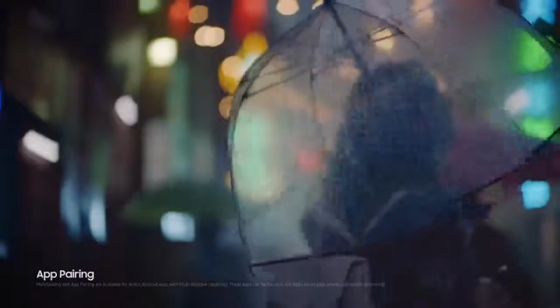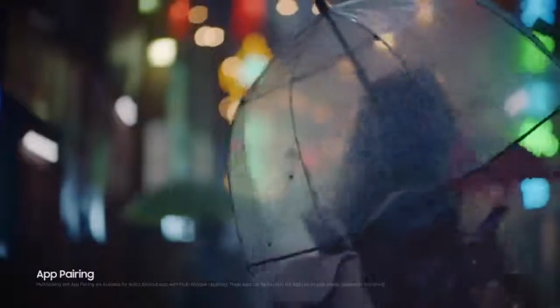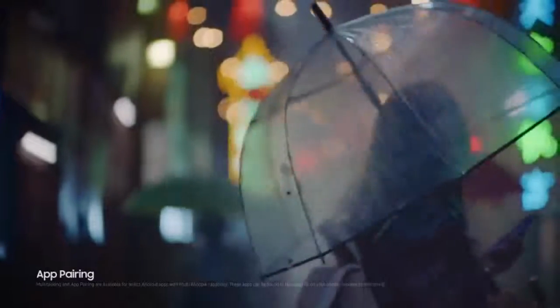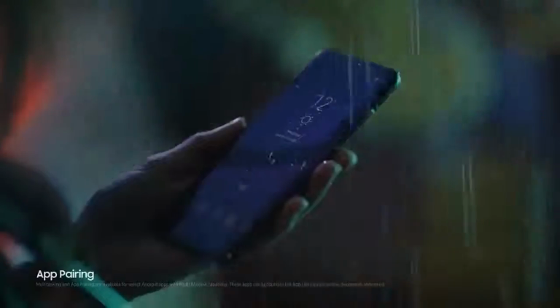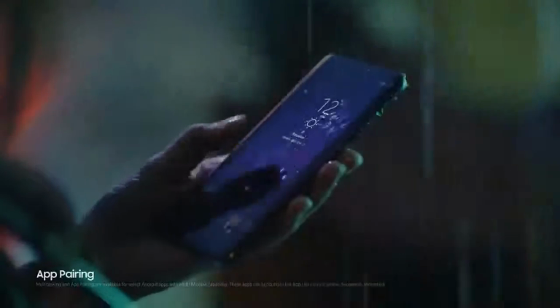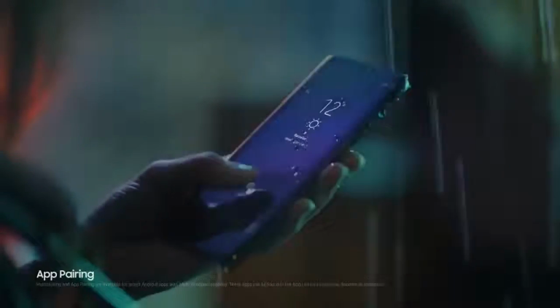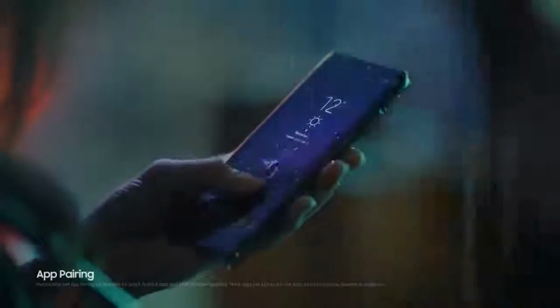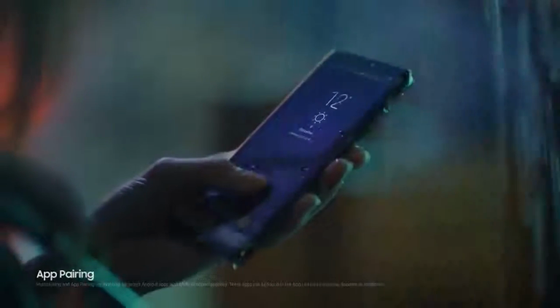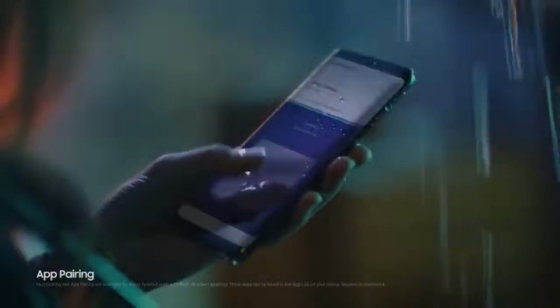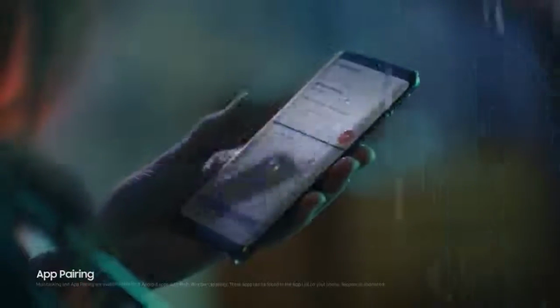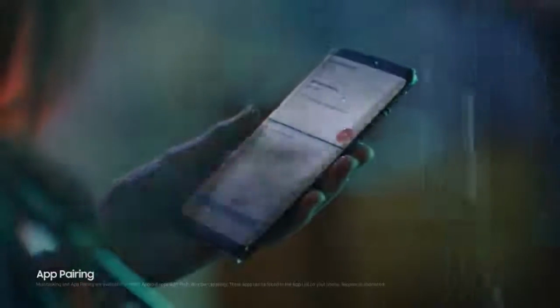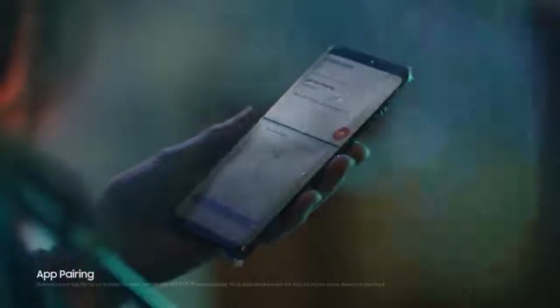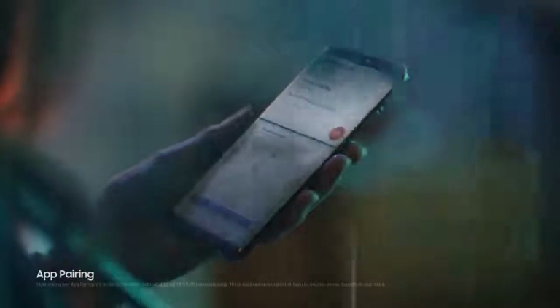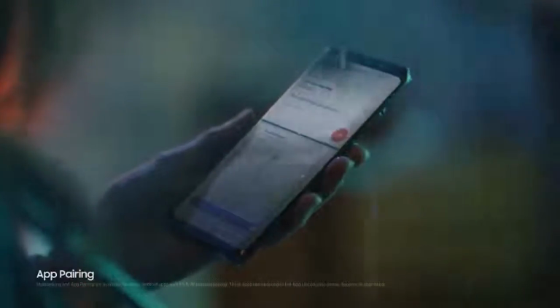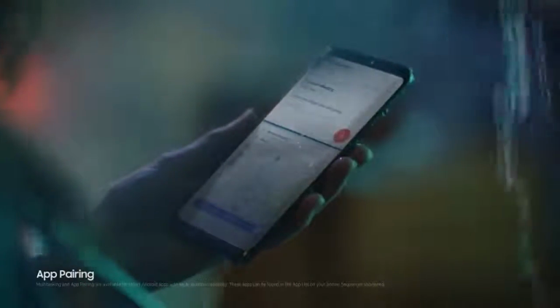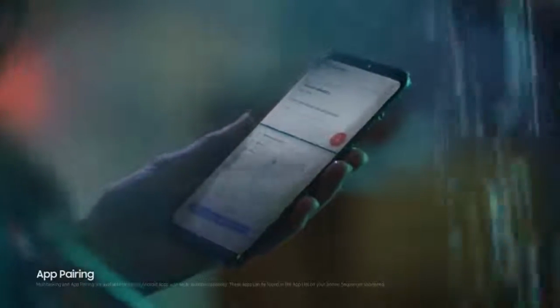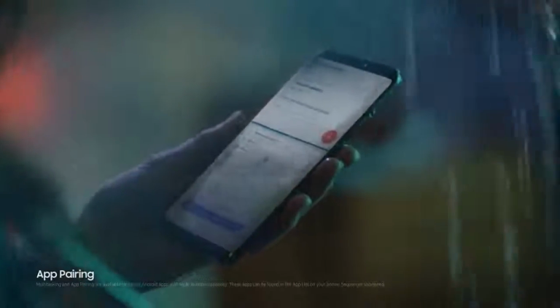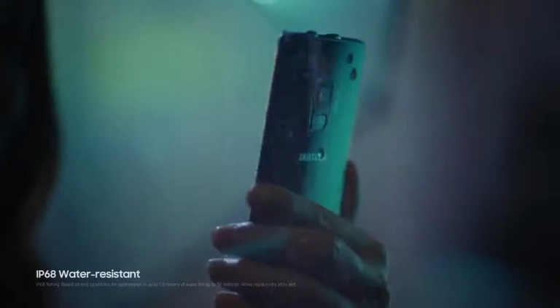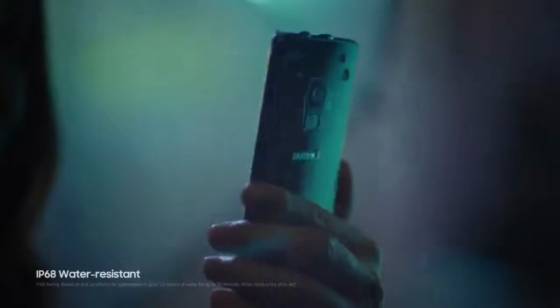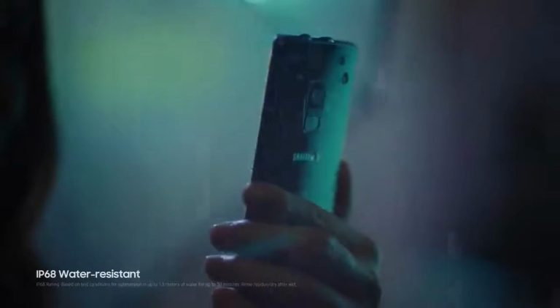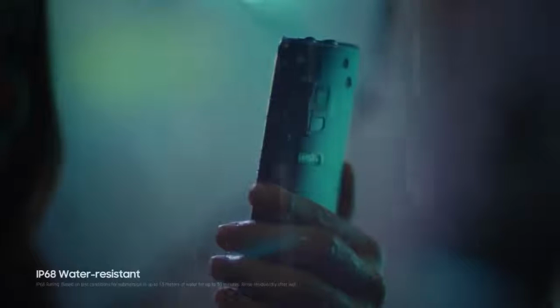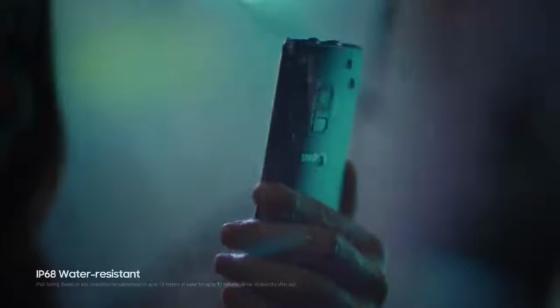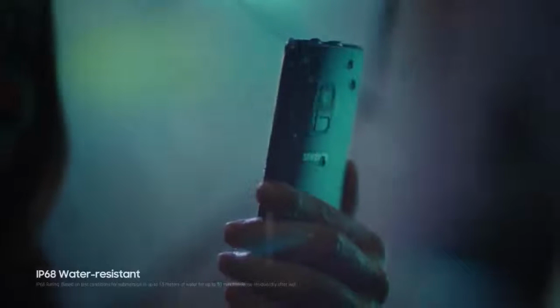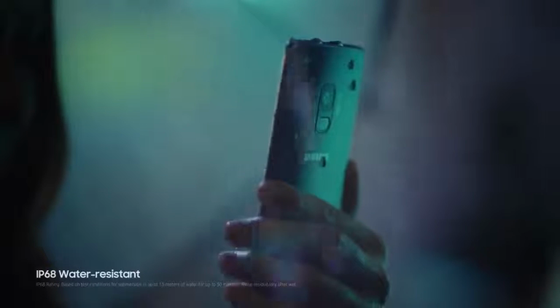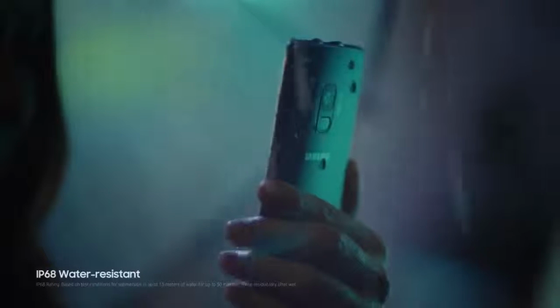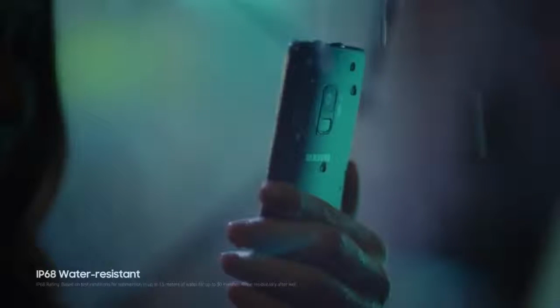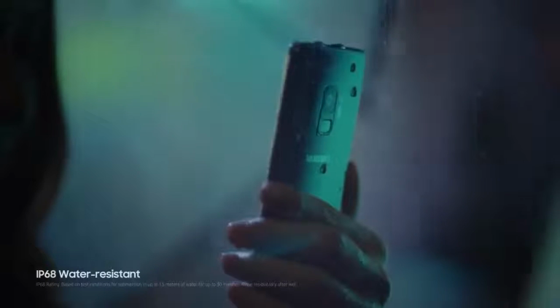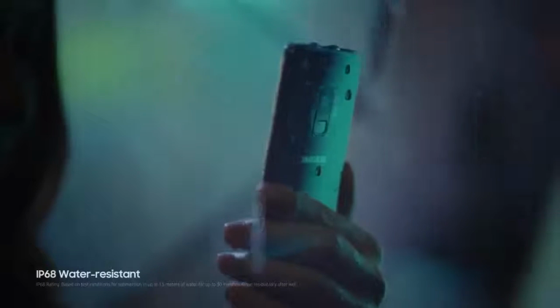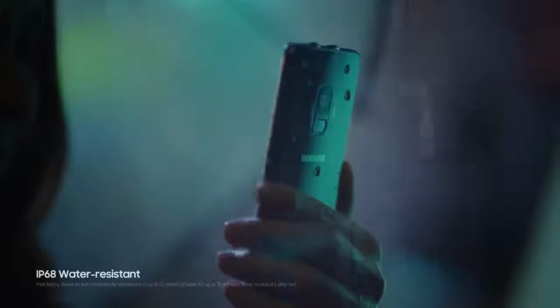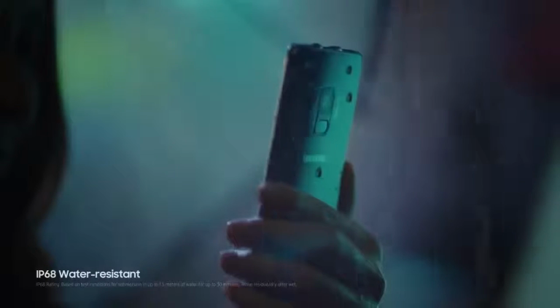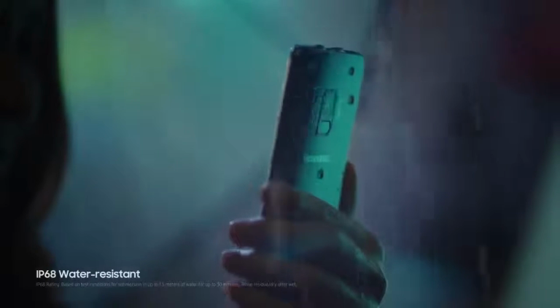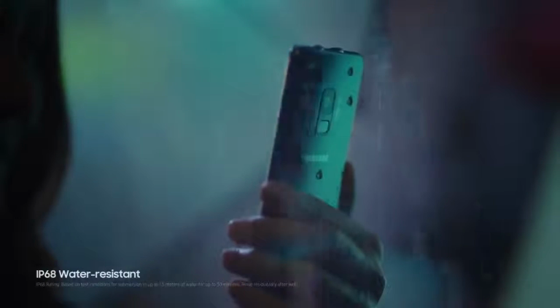Apps themselves can be paired quickly and easily together, giving you convenient shortcuts. And since the Galaxy S9 is water resistant, it keeps on working come rain or come shine.